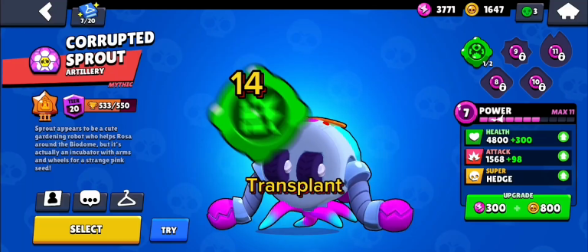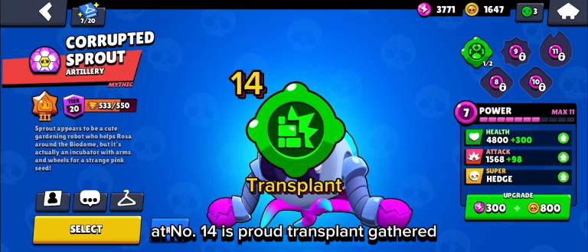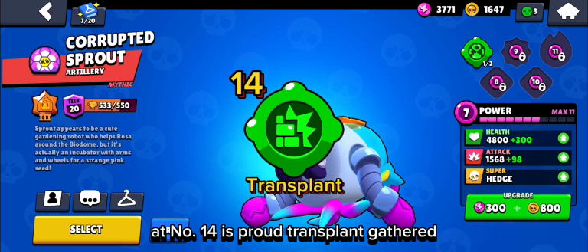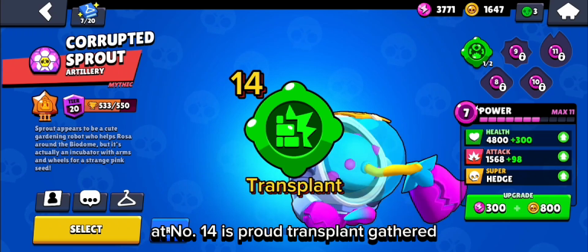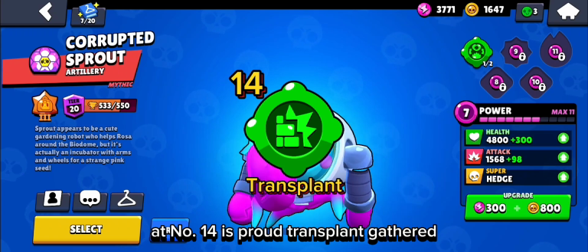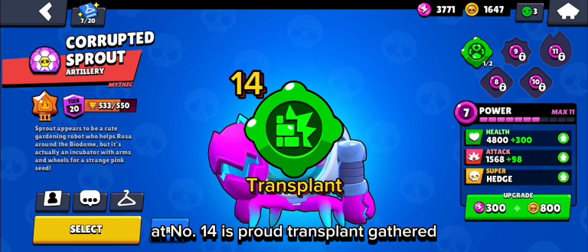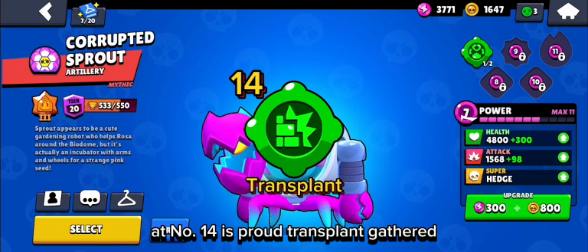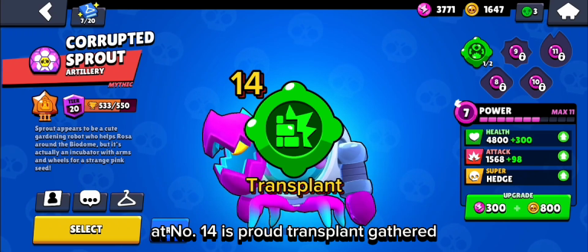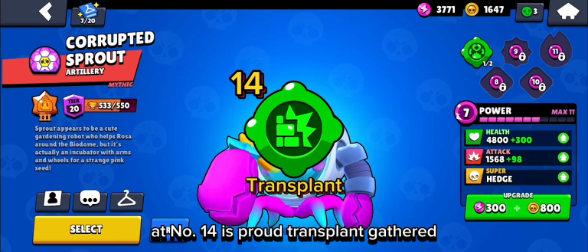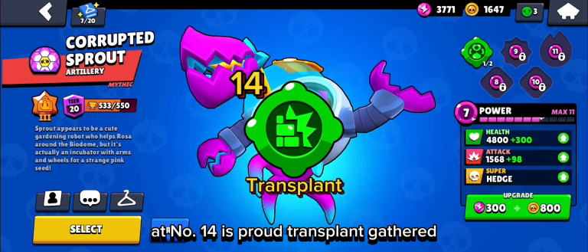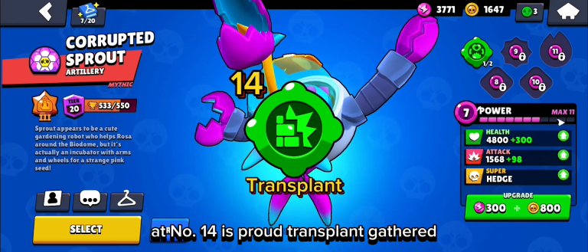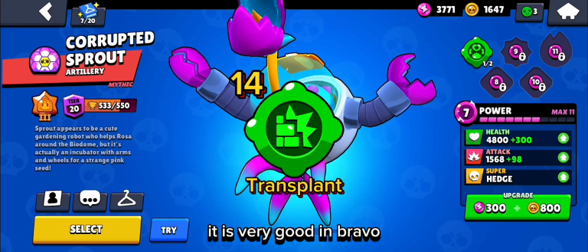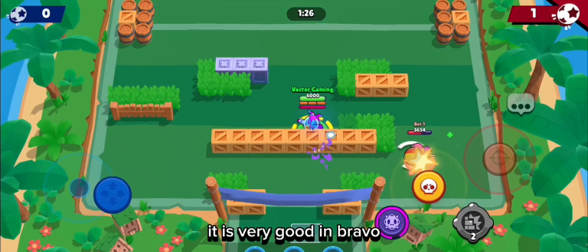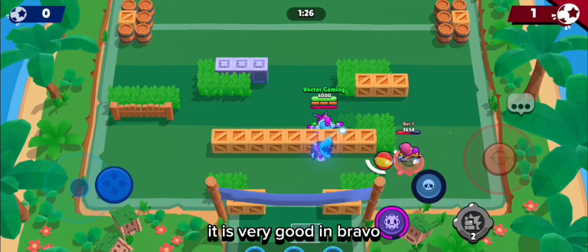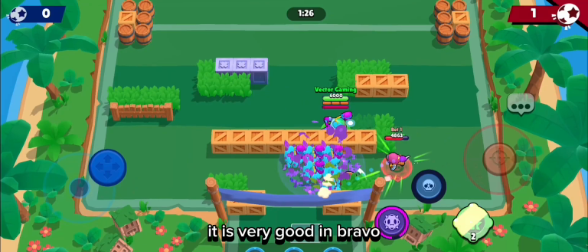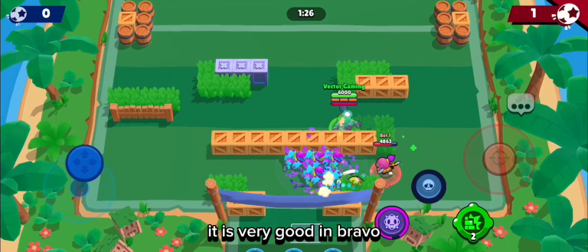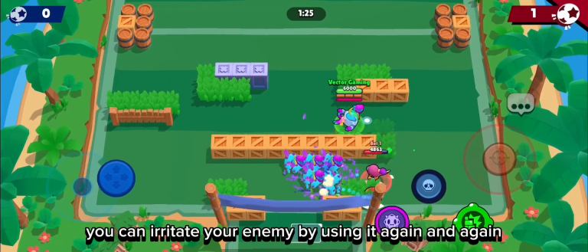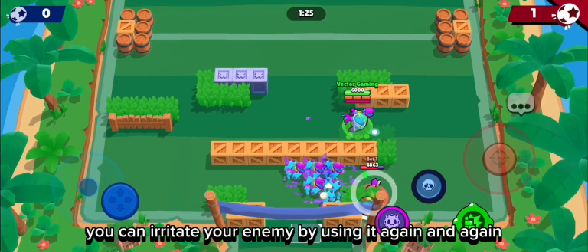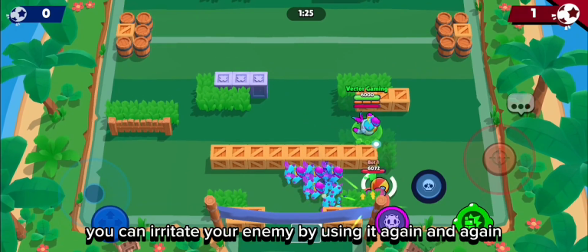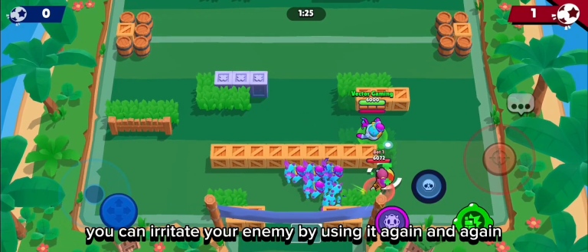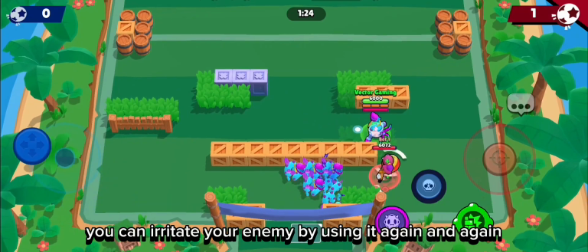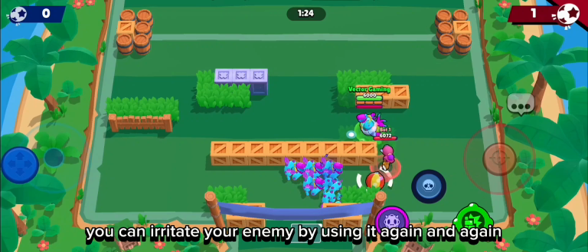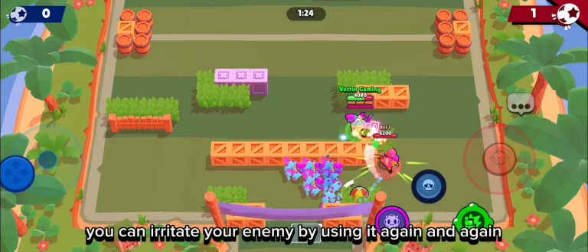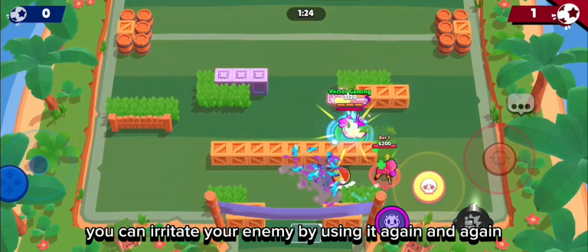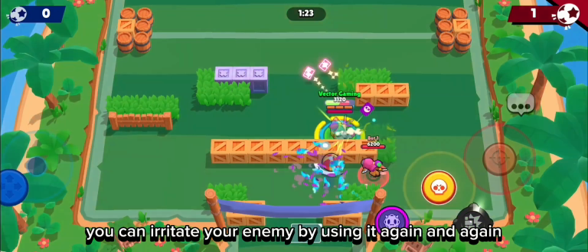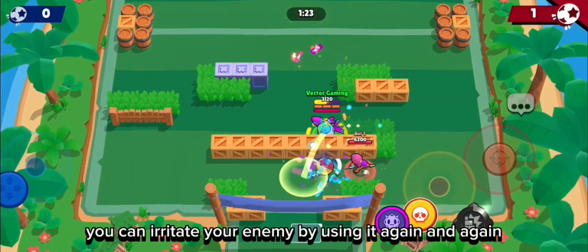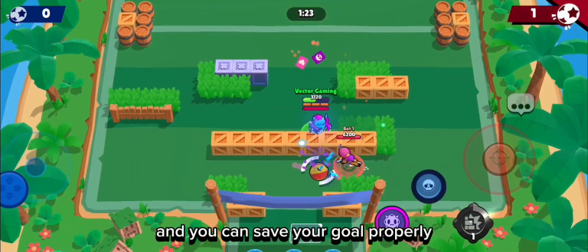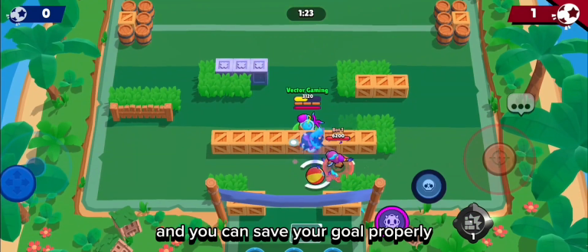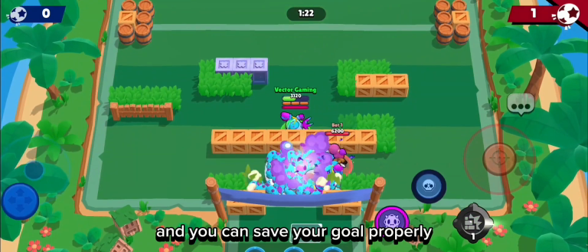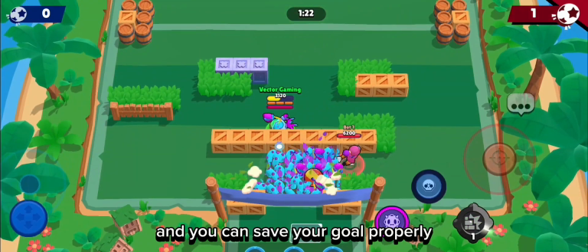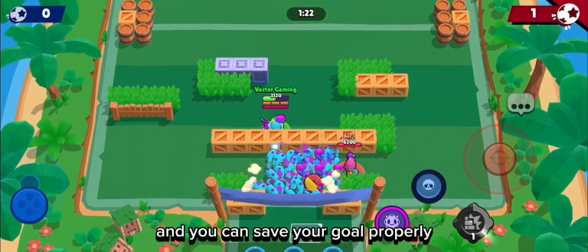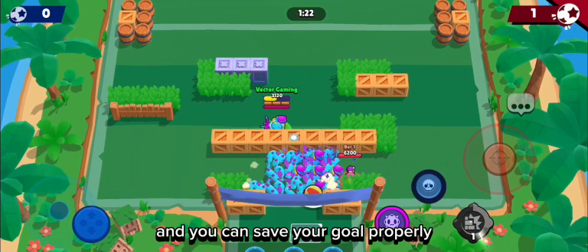At number 14 is Sprout's Transplant Gadget. It is very good in Brawl Ball. You can irritate your enemy by using it again and again, and you can save your base perfectly.